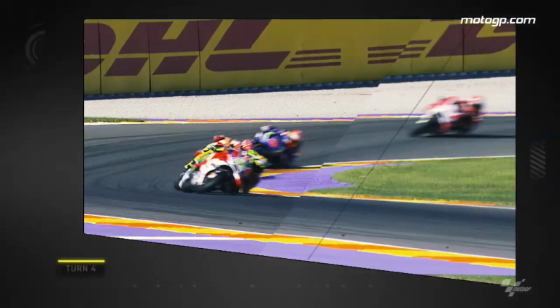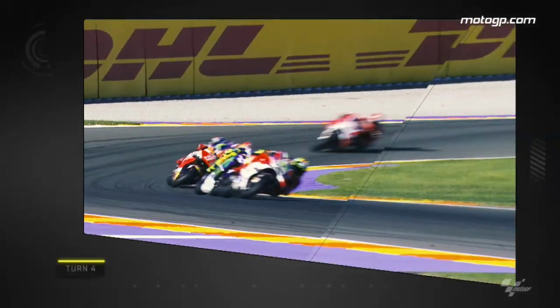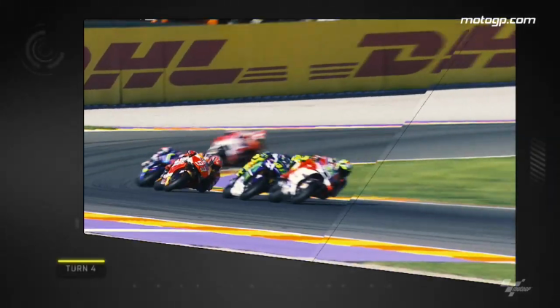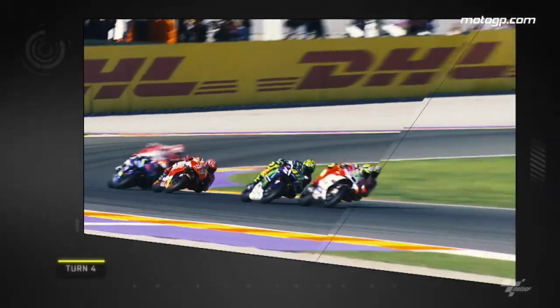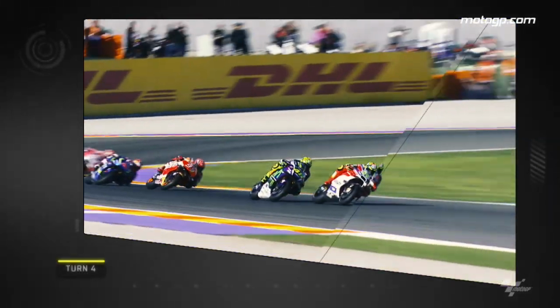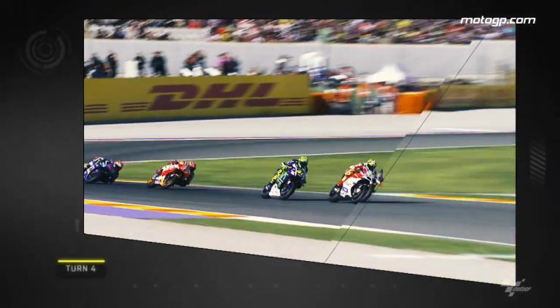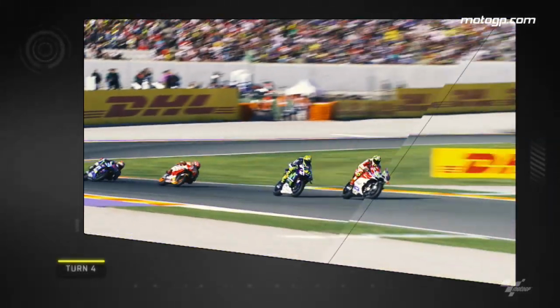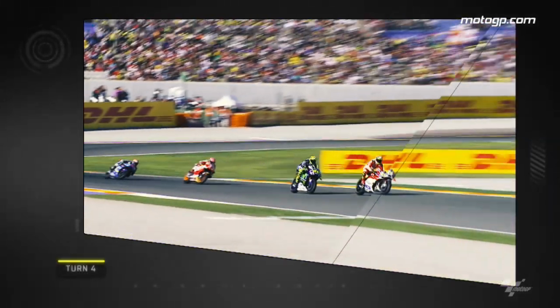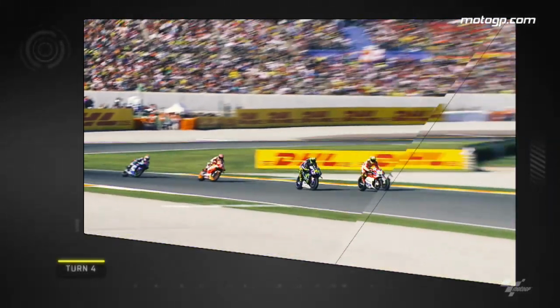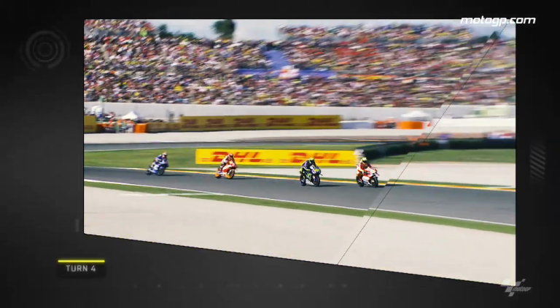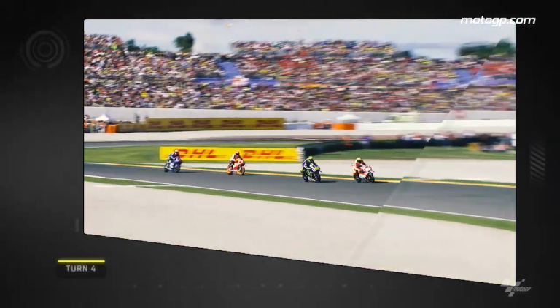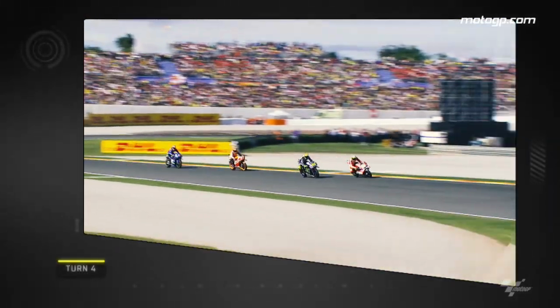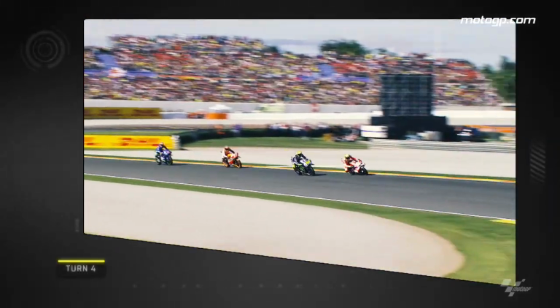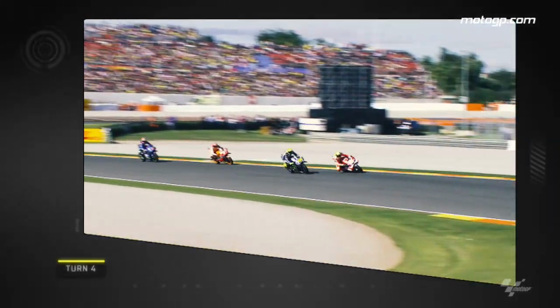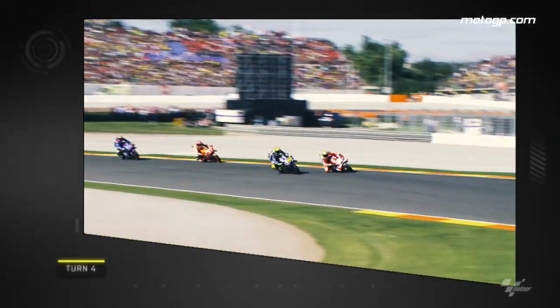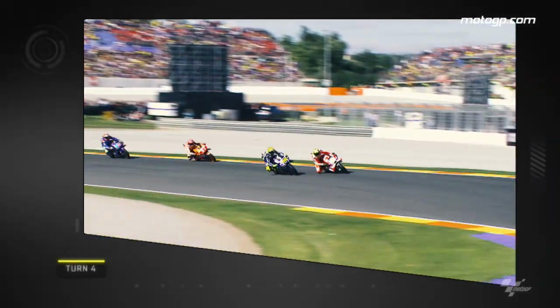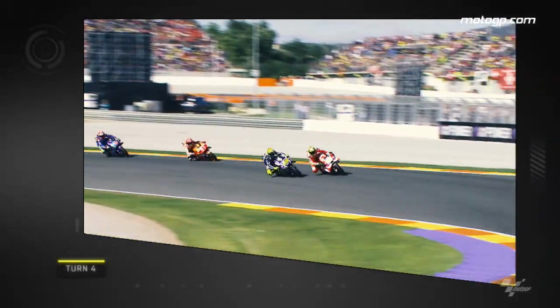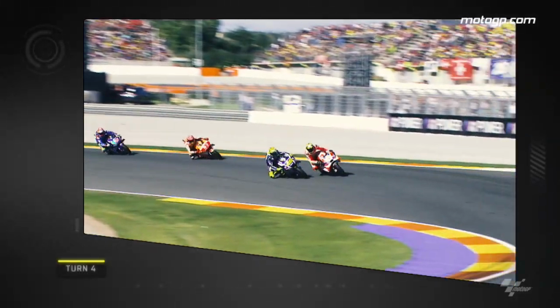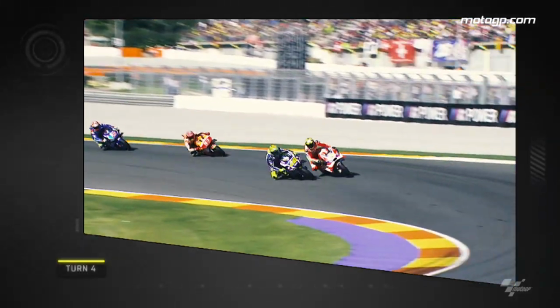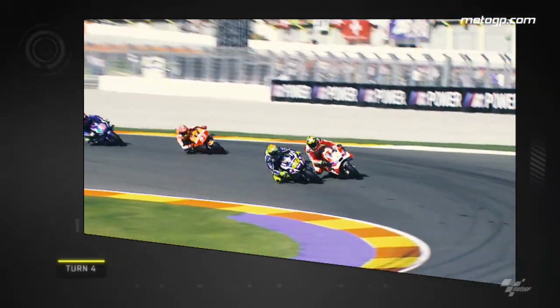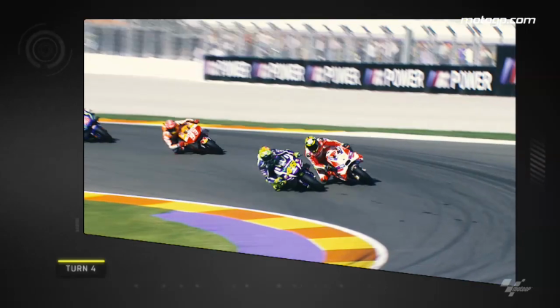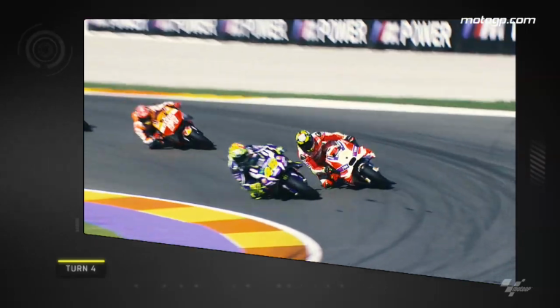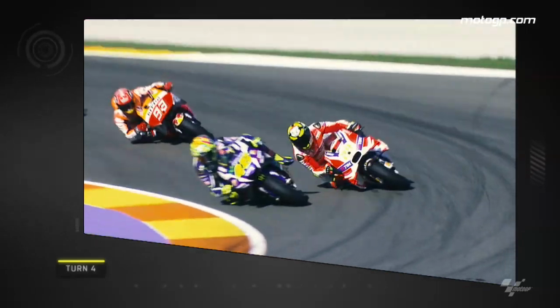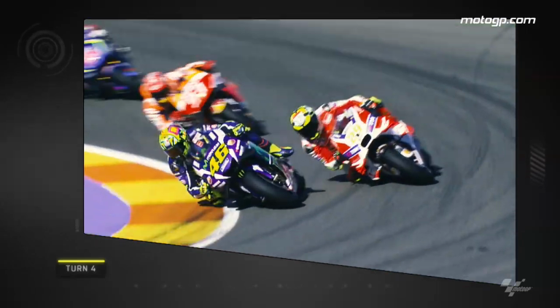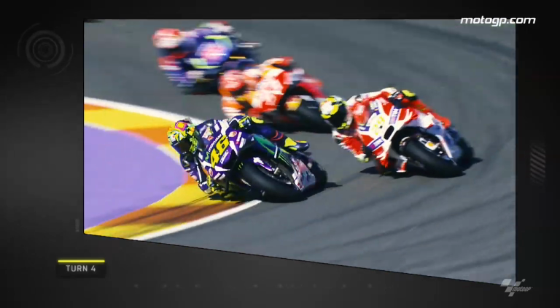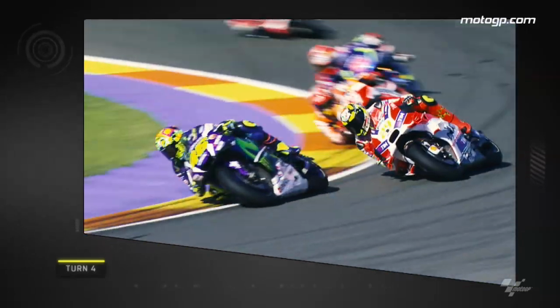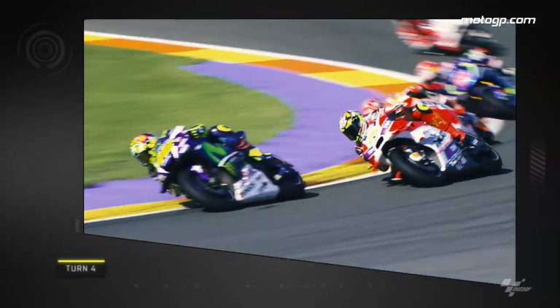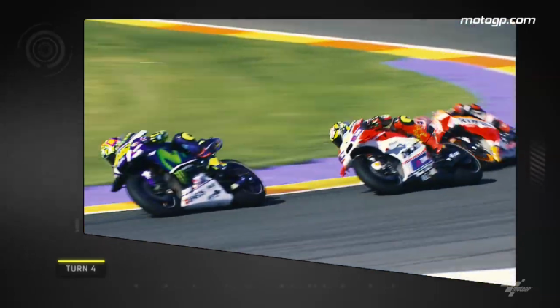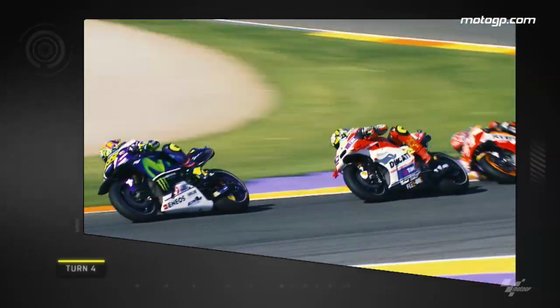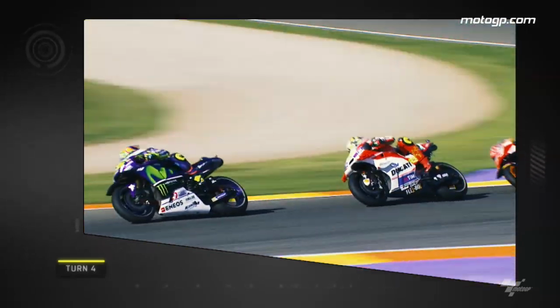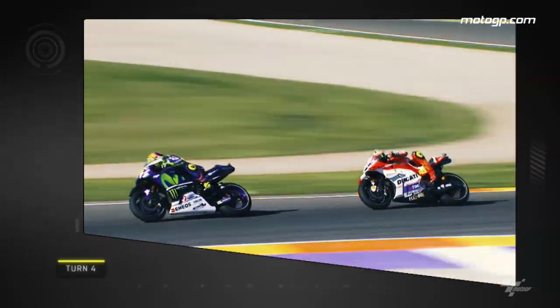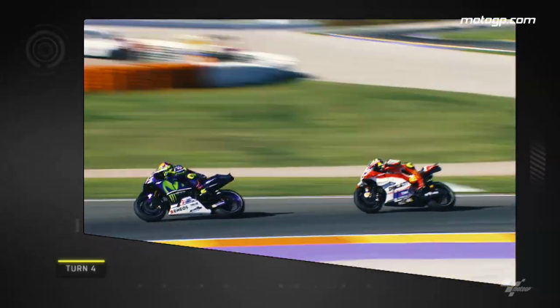Into Turn 4 and Rossi gives Iannone a taste of his own medicine, cruising past on the inside.